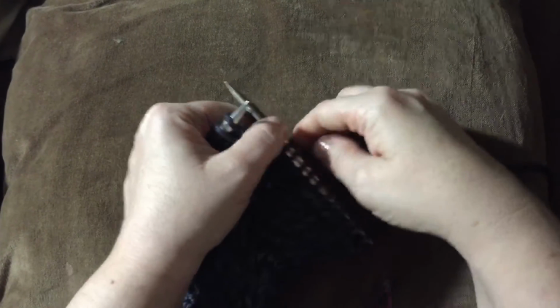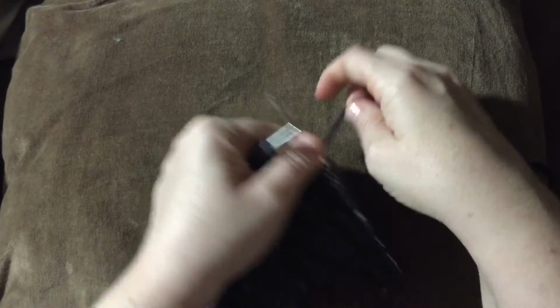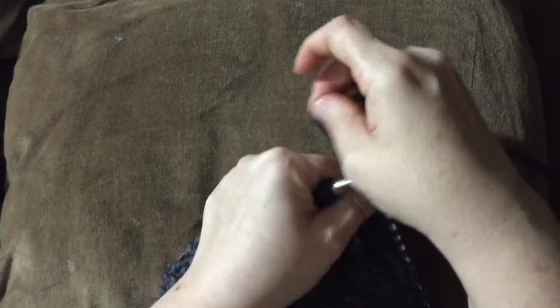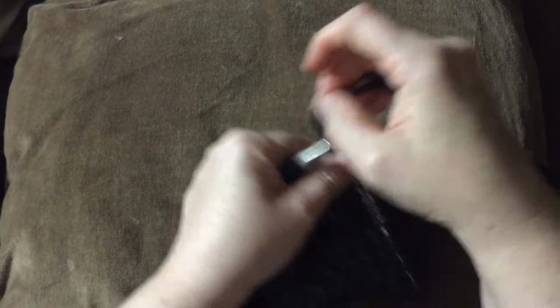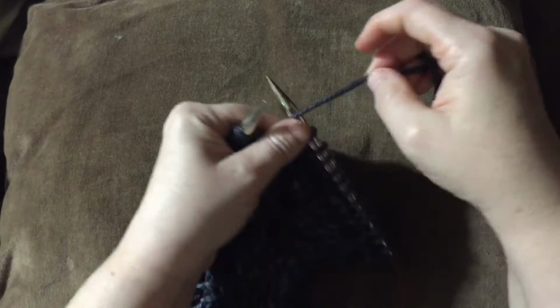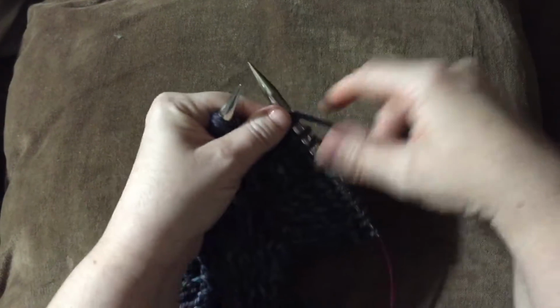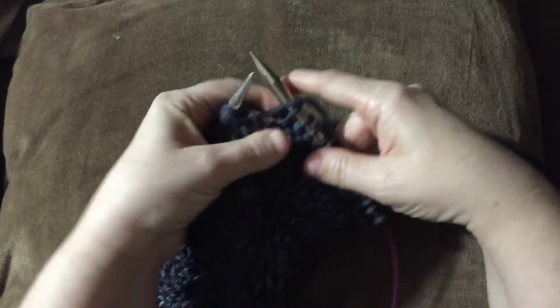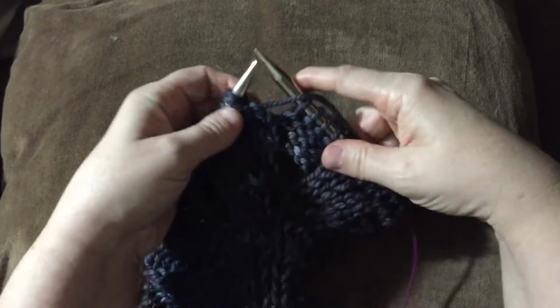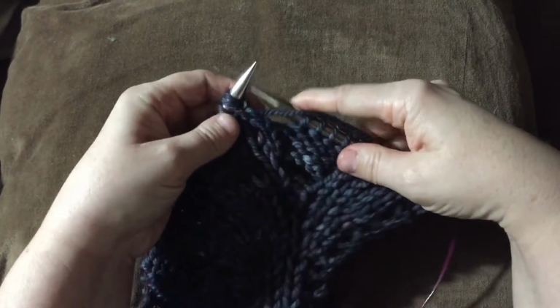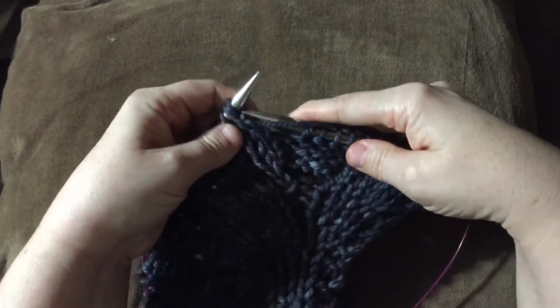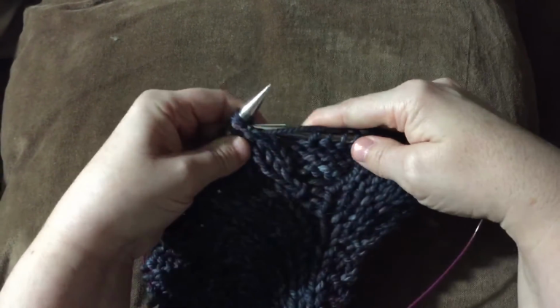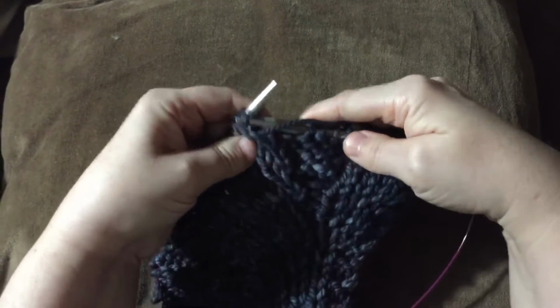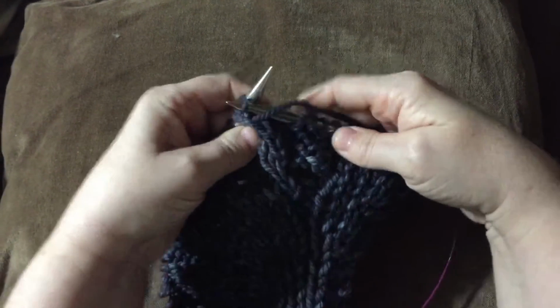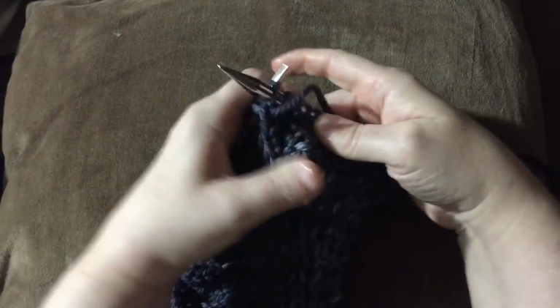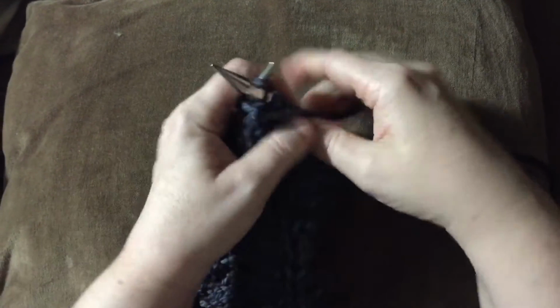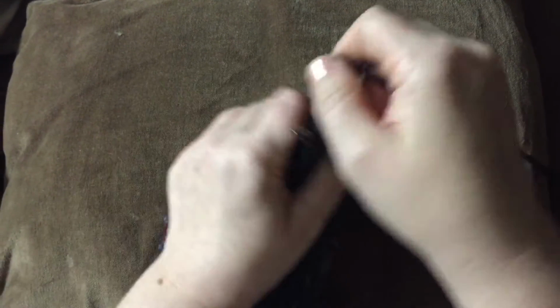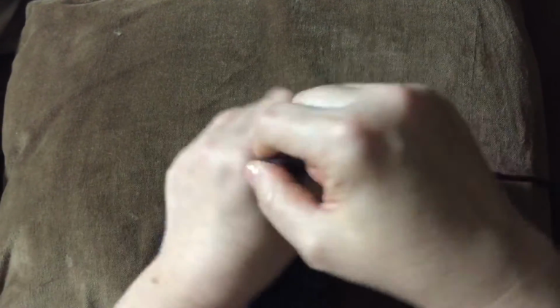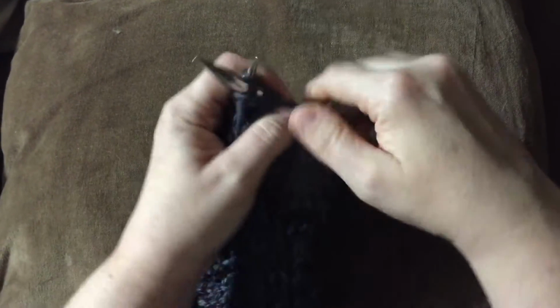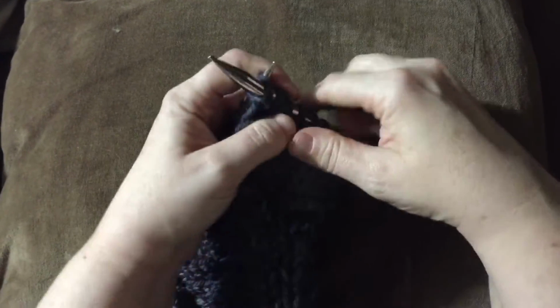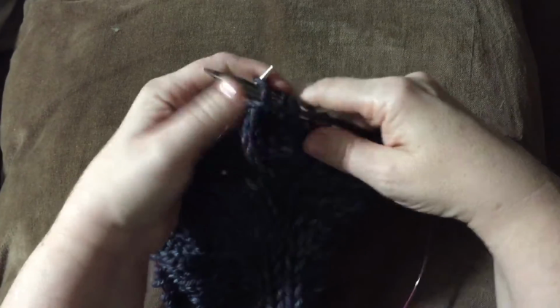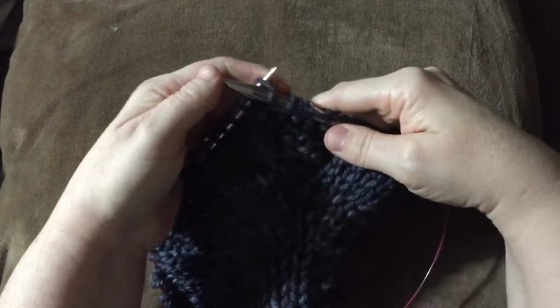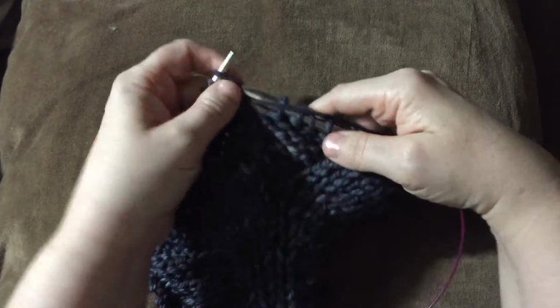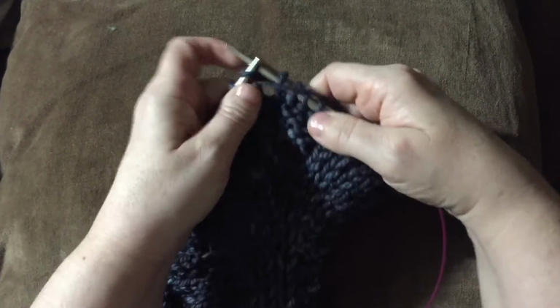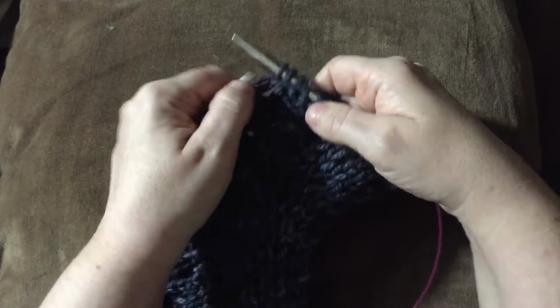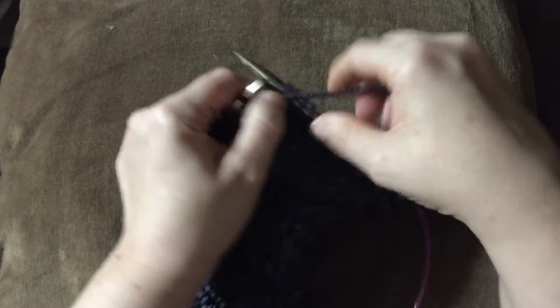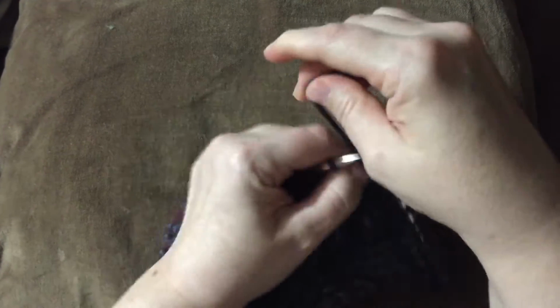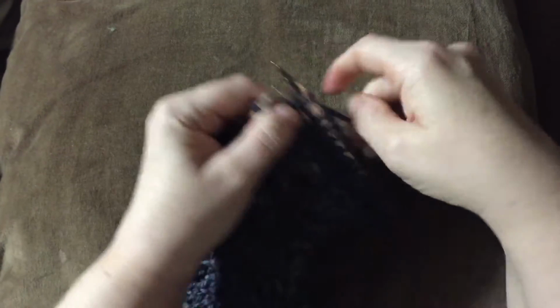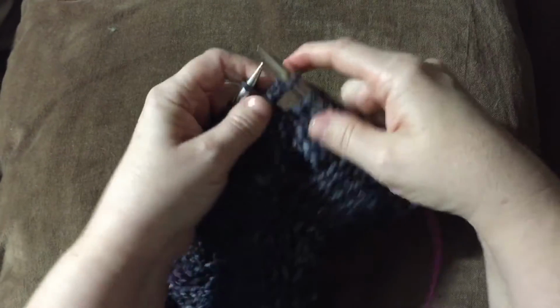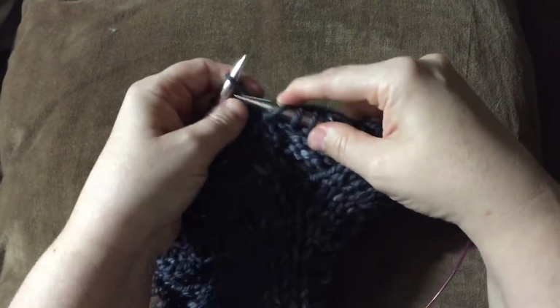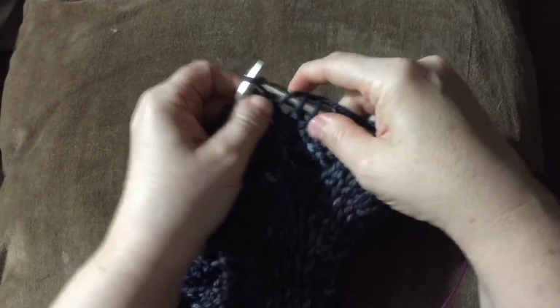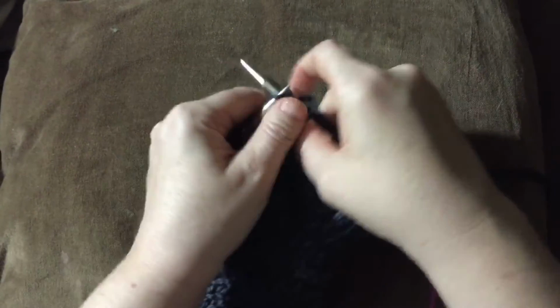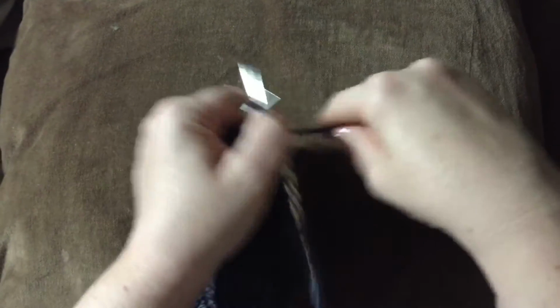And then you bring this forward, purl, knit.